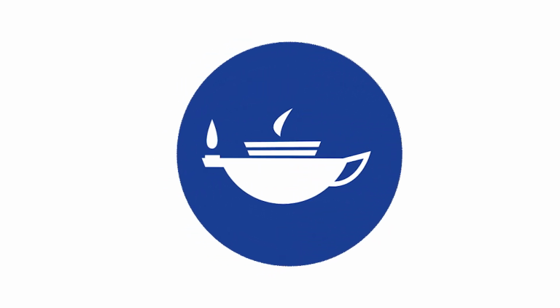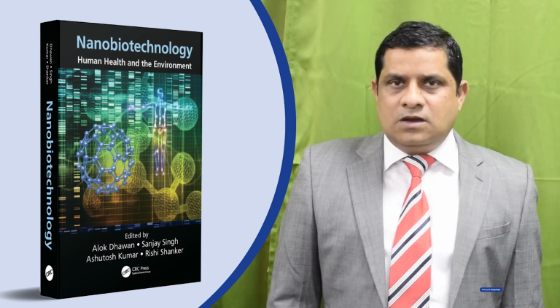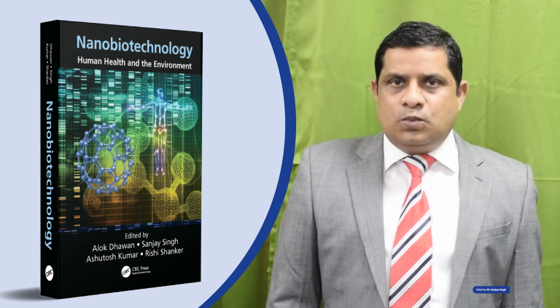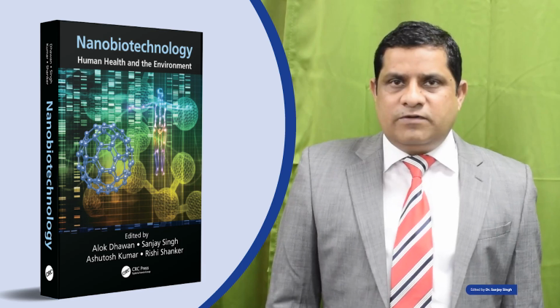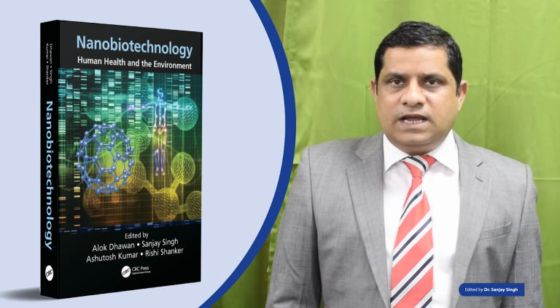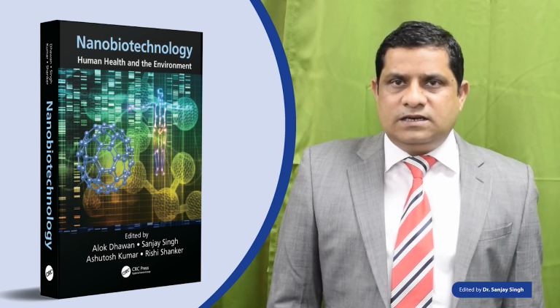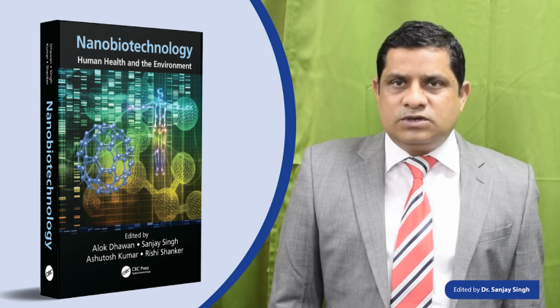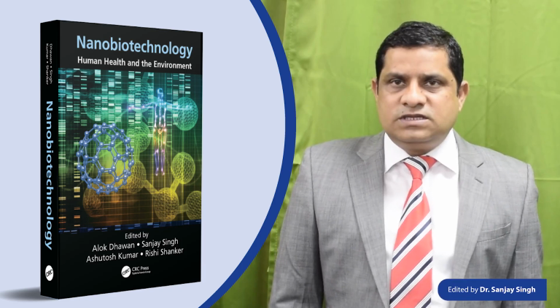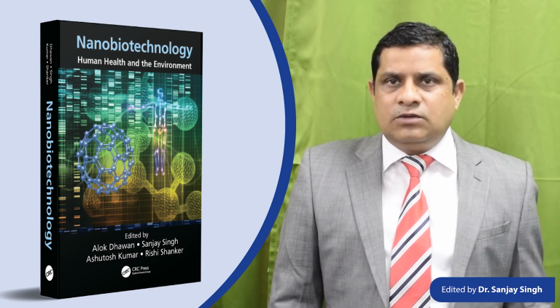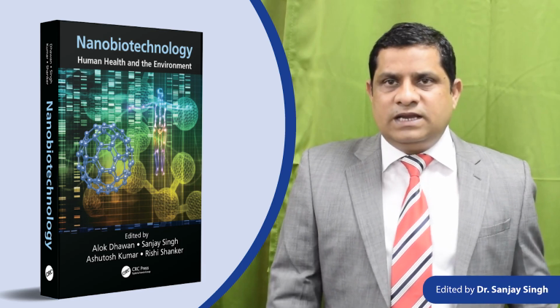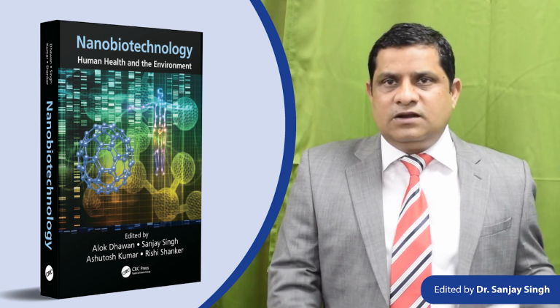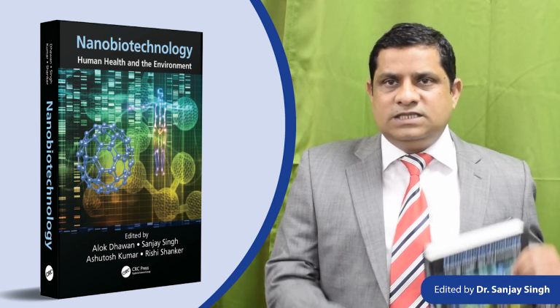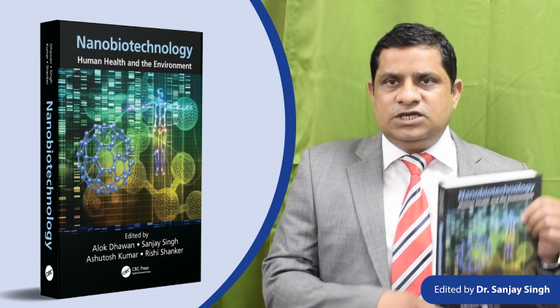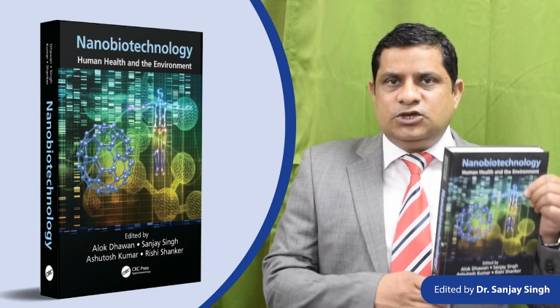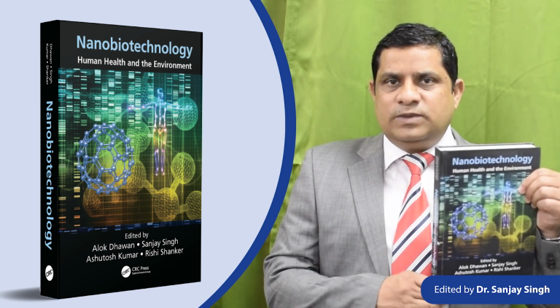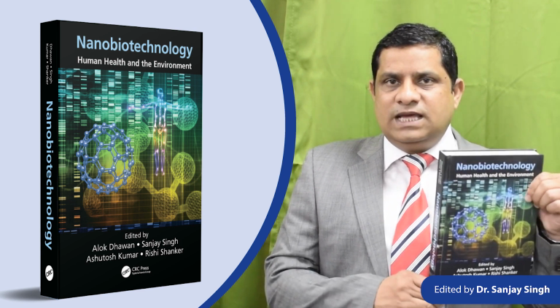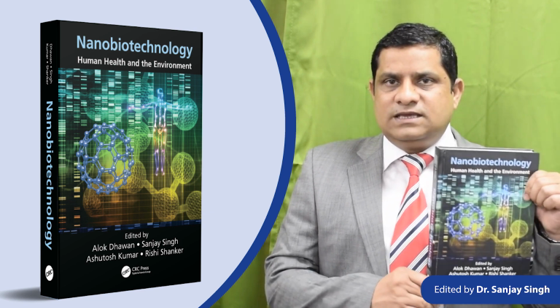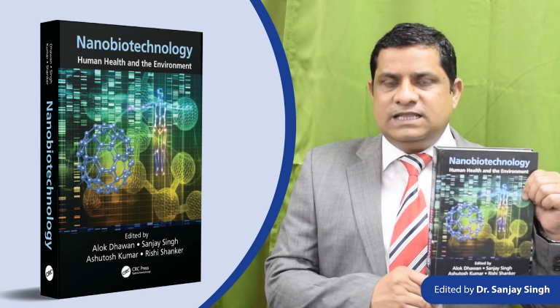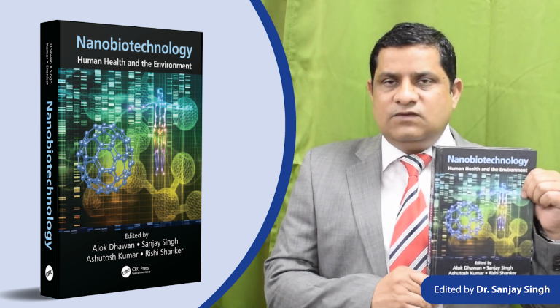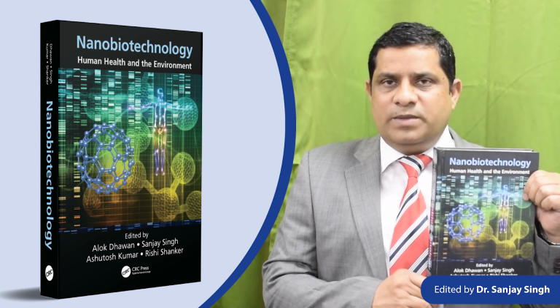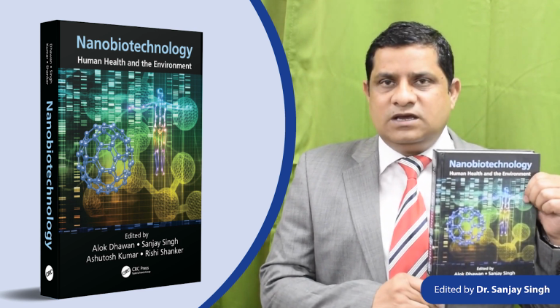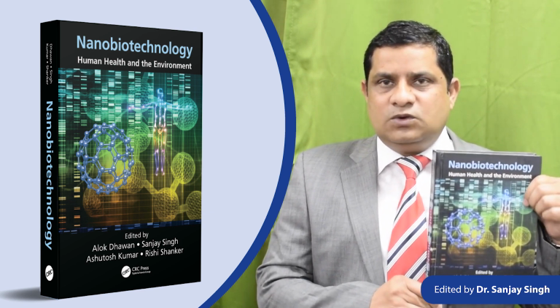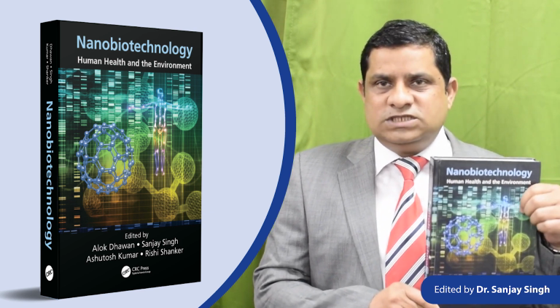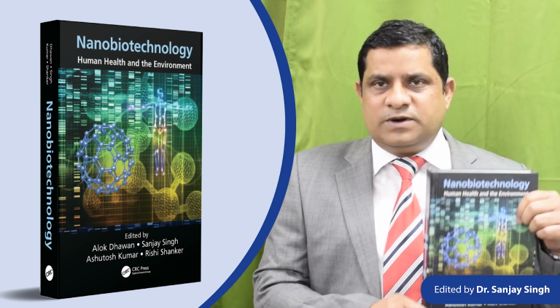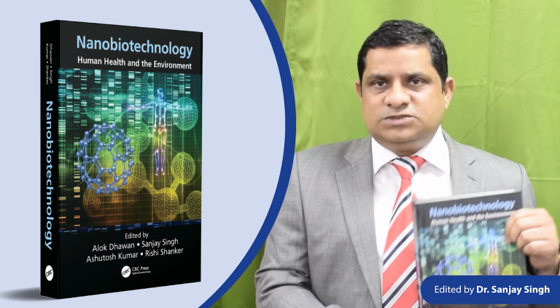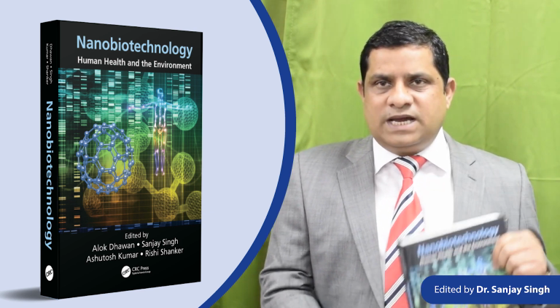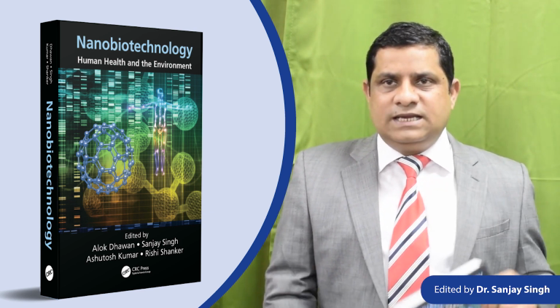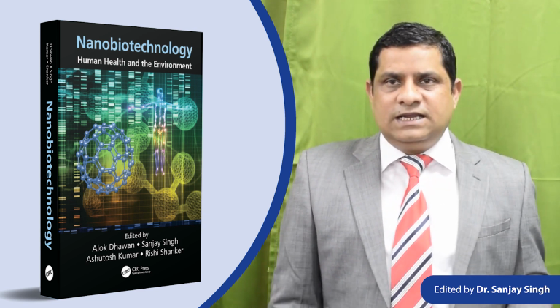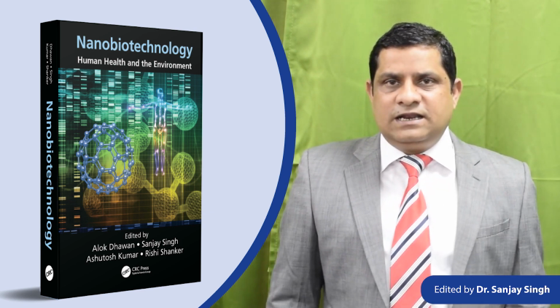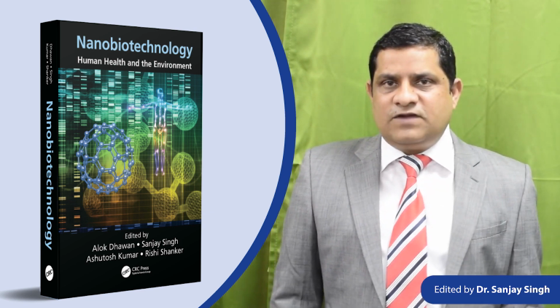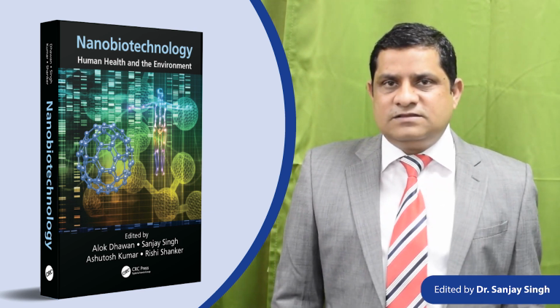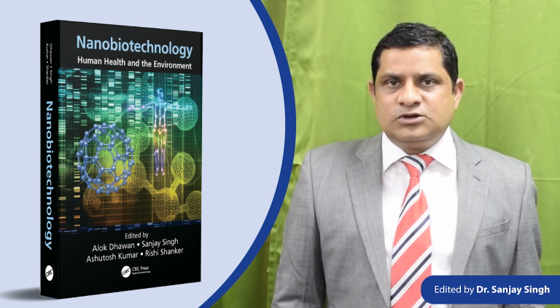One of our edited books, Nanobiotechnology: Human Health and the Environment, which is published by Taylor and Francis Group,